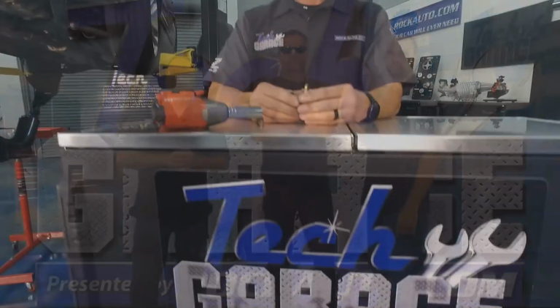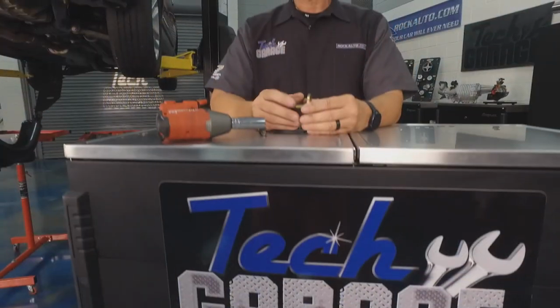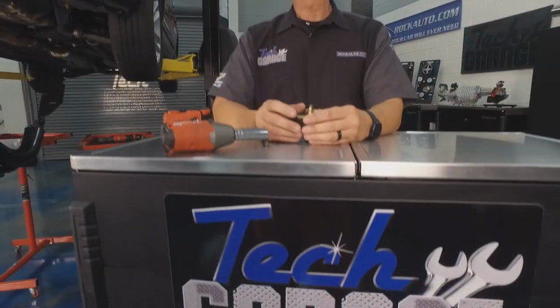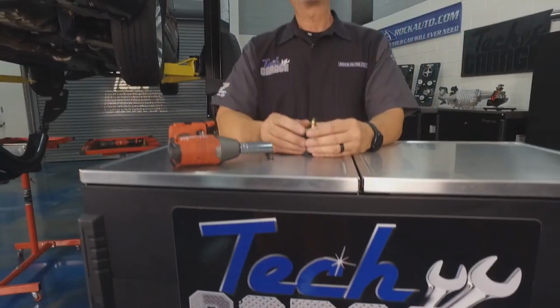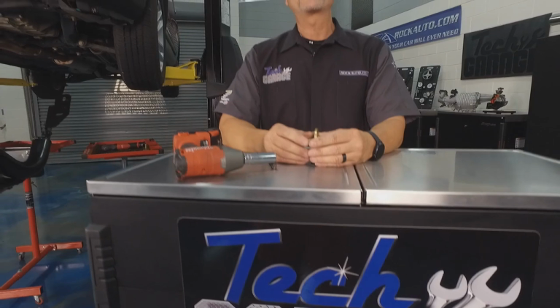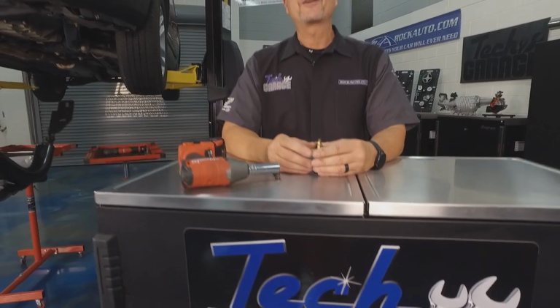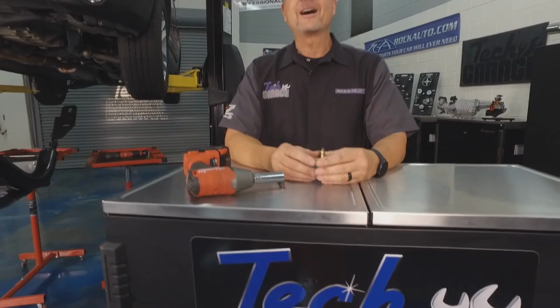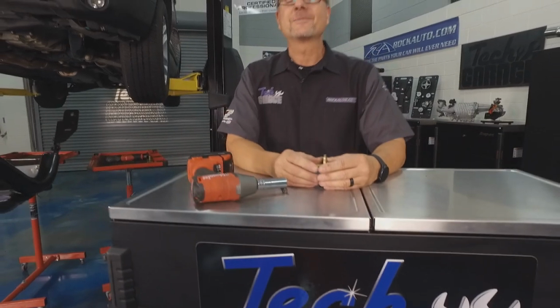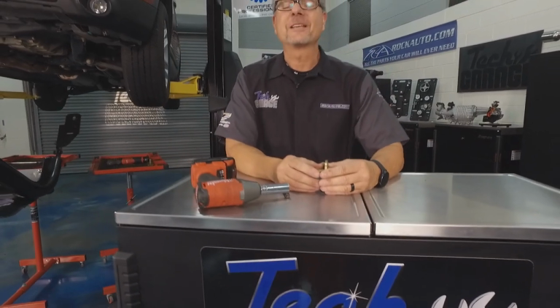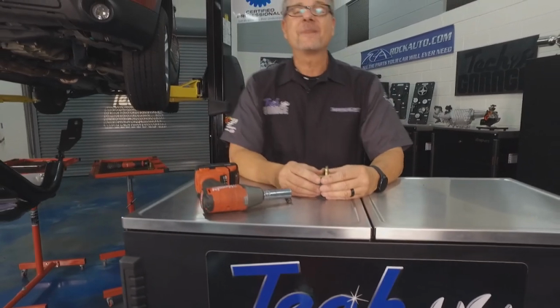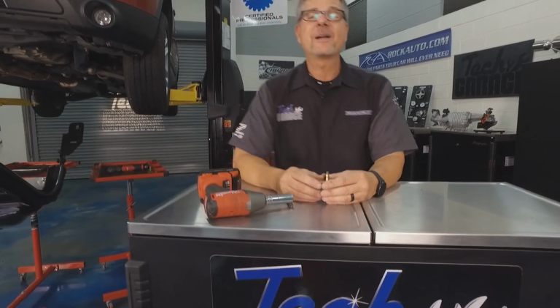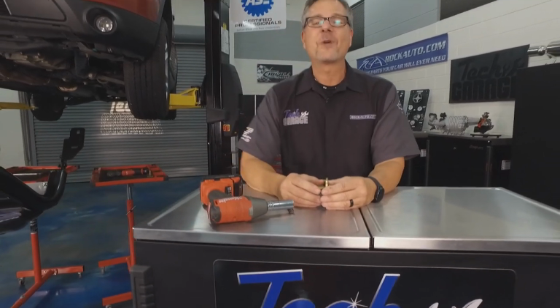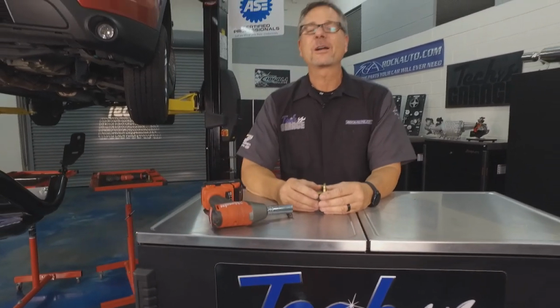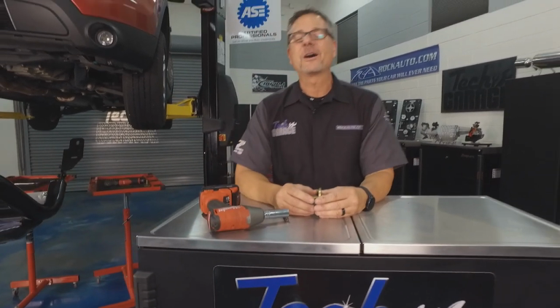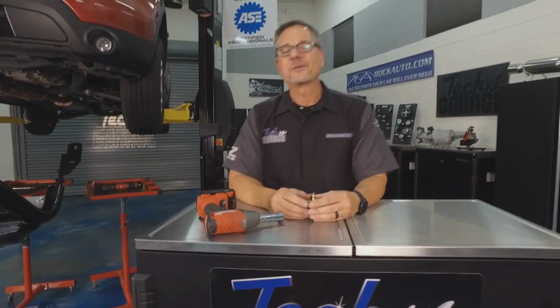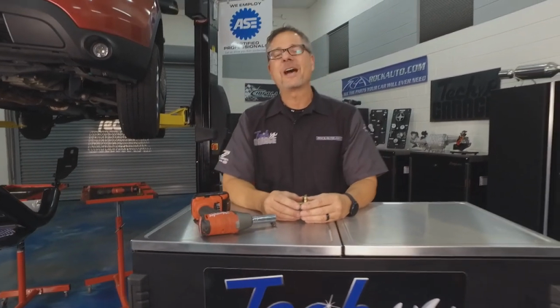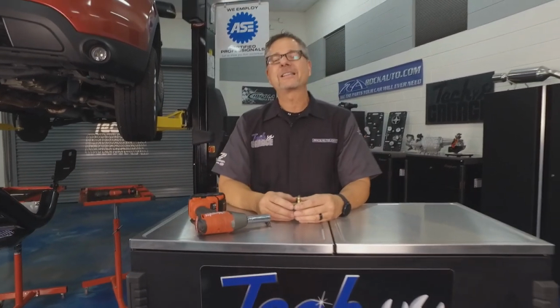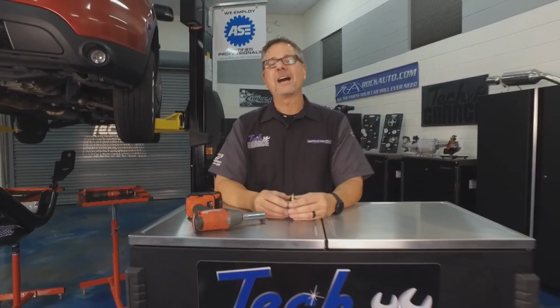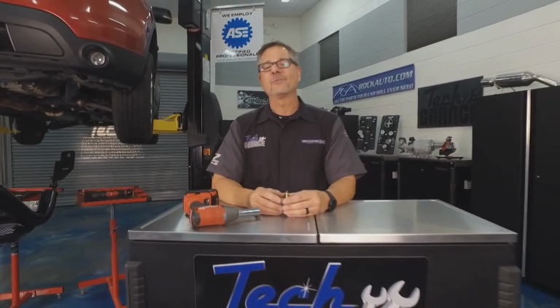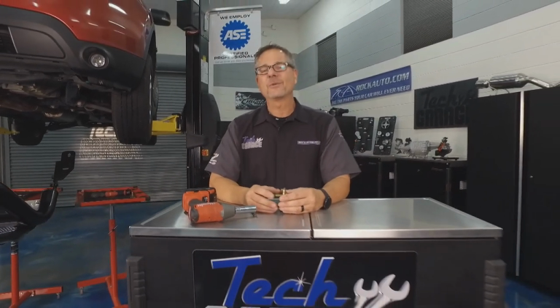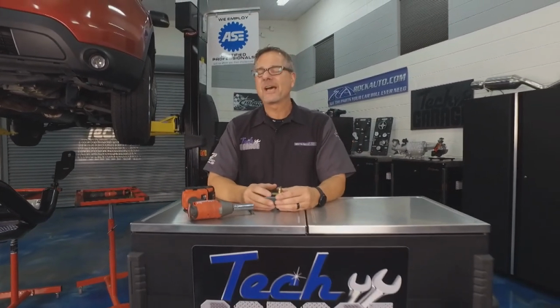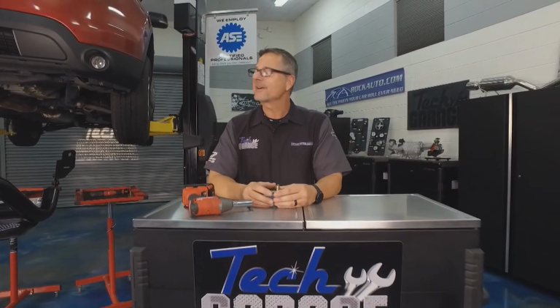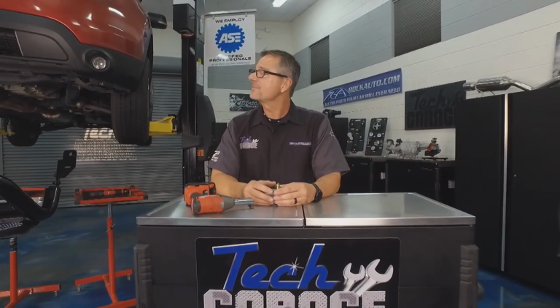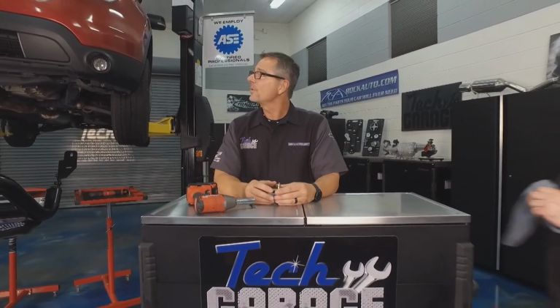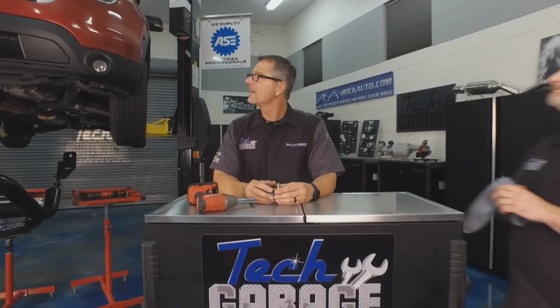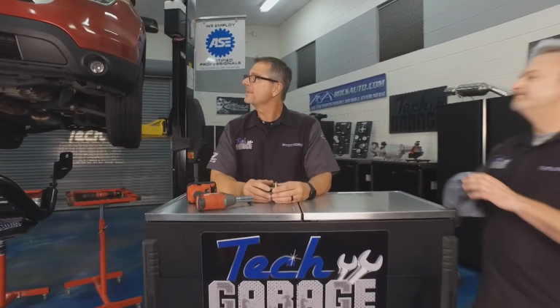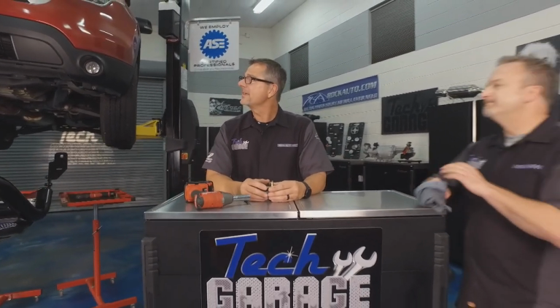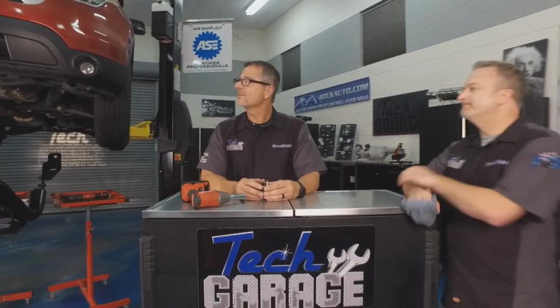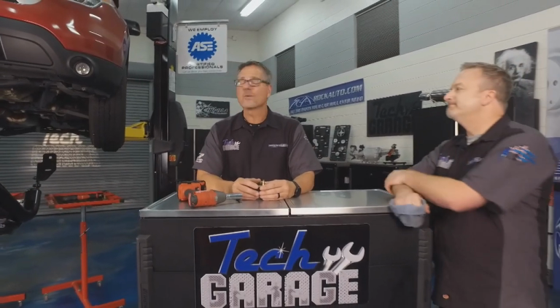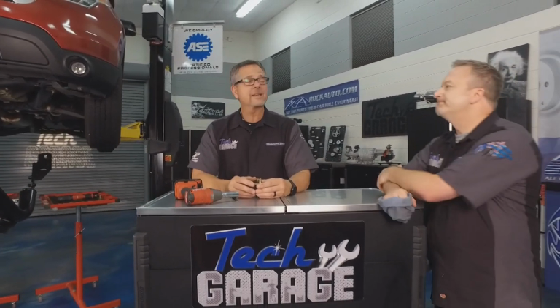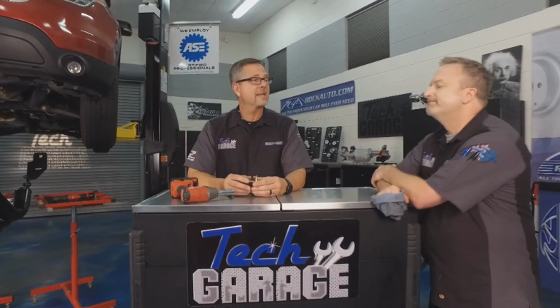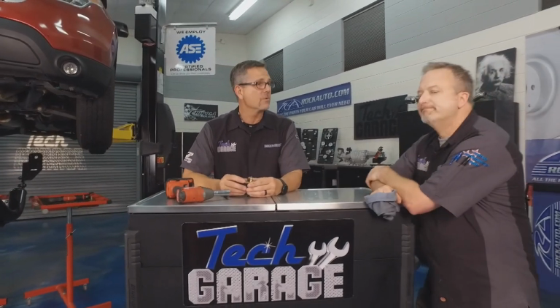Welcome to Tech Garage presented by rockauto.com. We got our Explorer up in the air and we're ready to go.